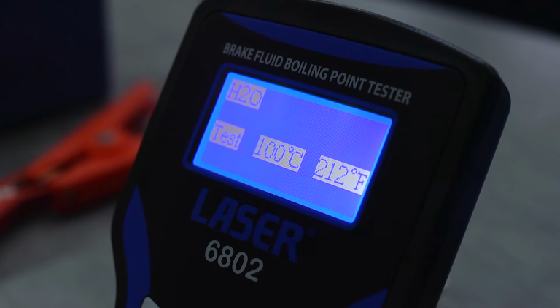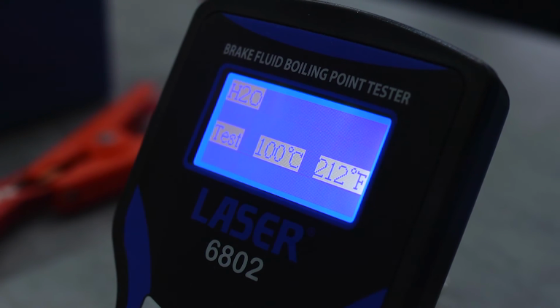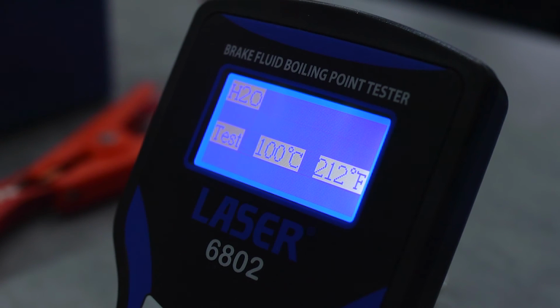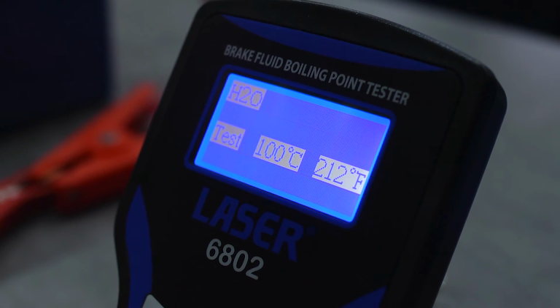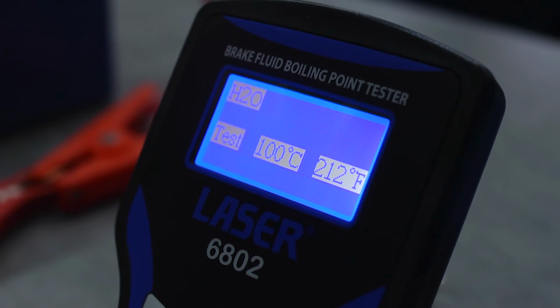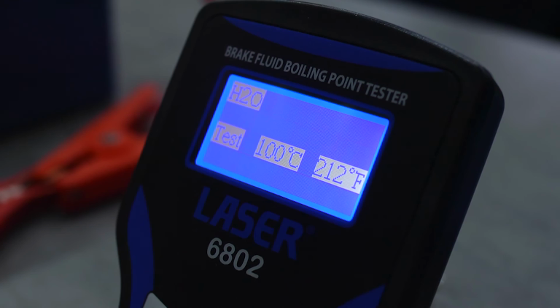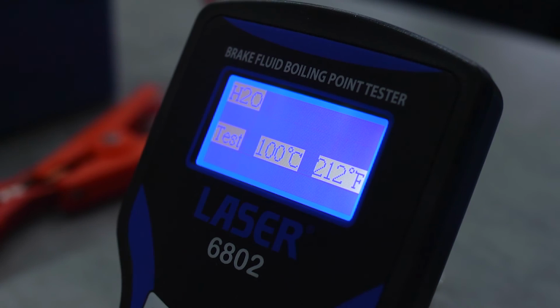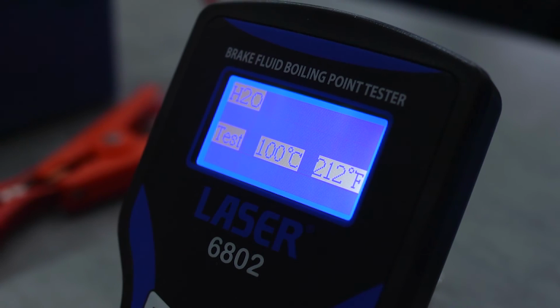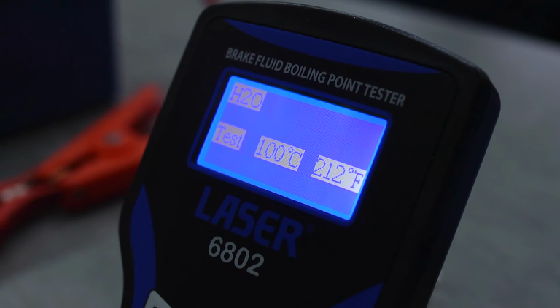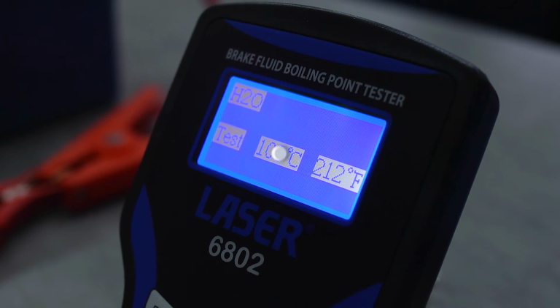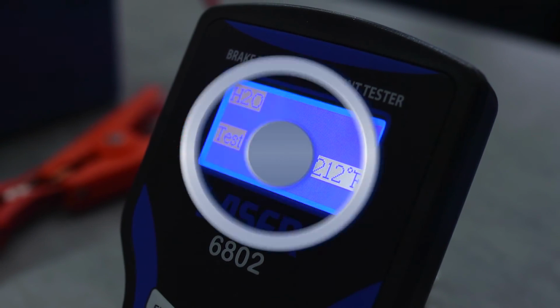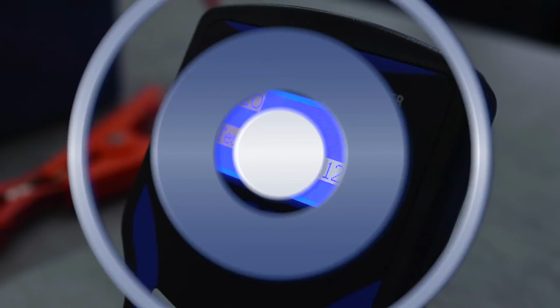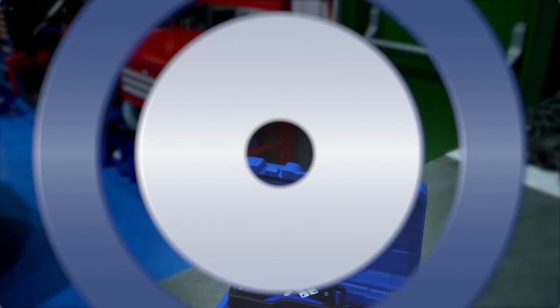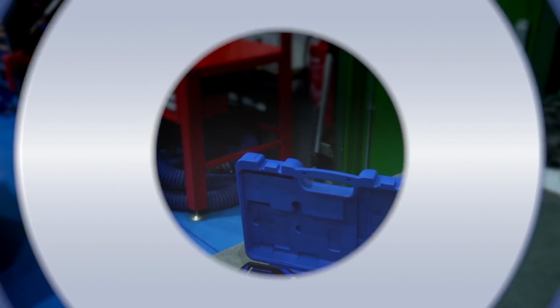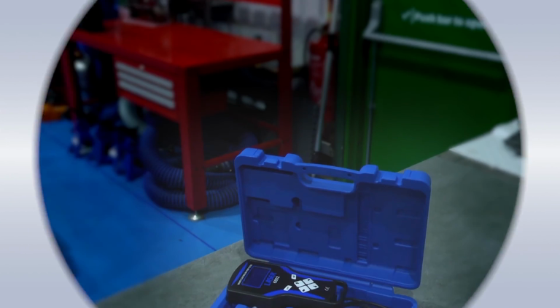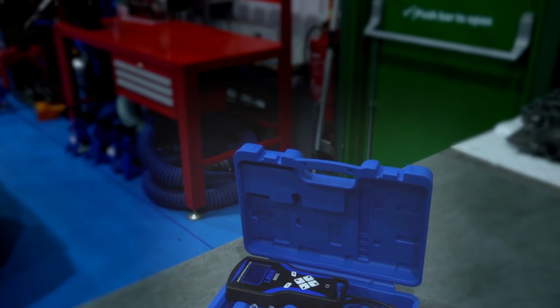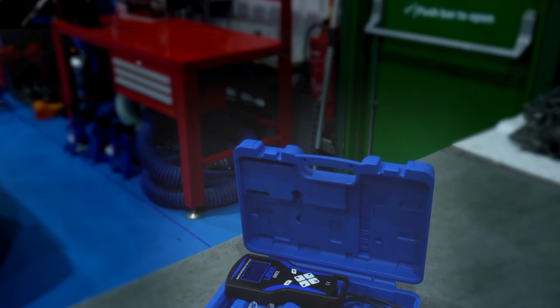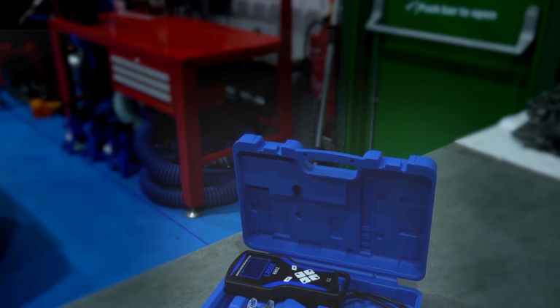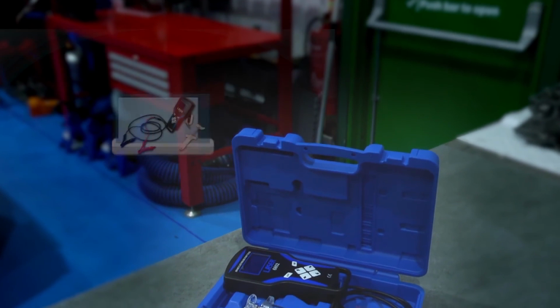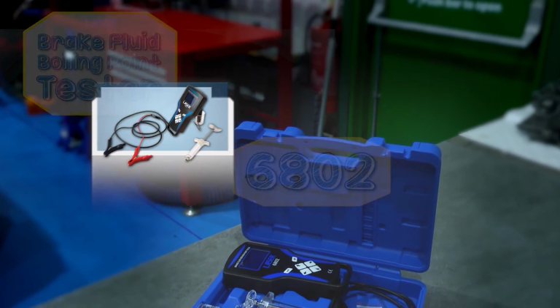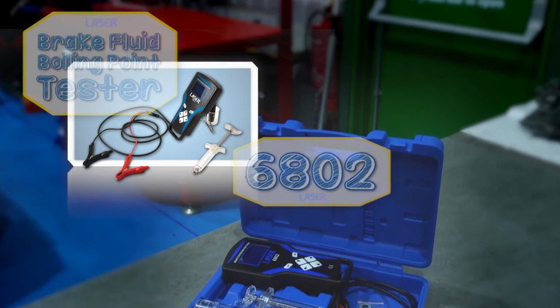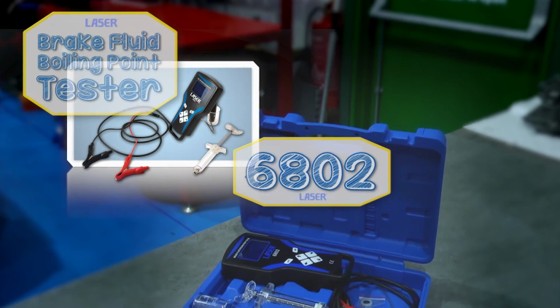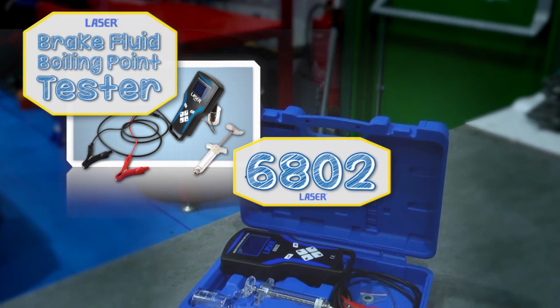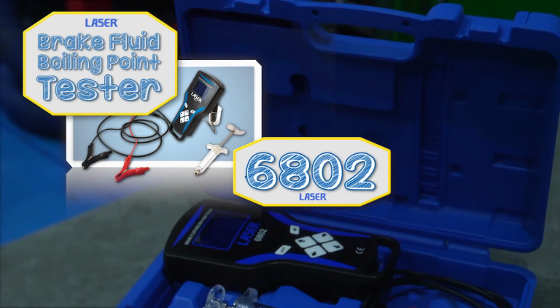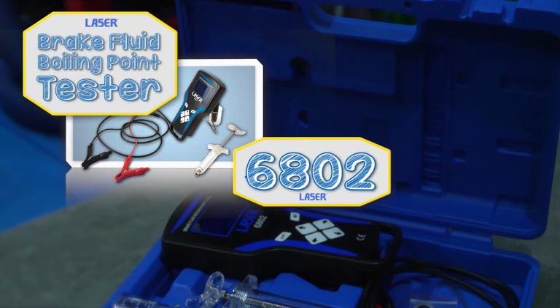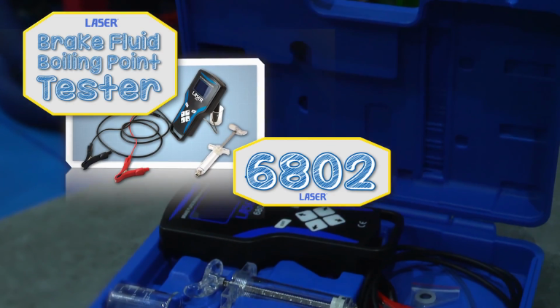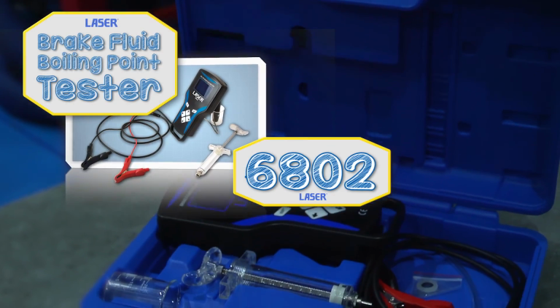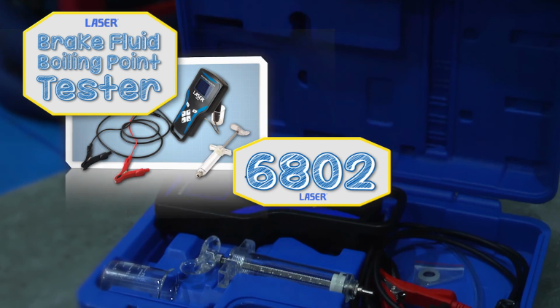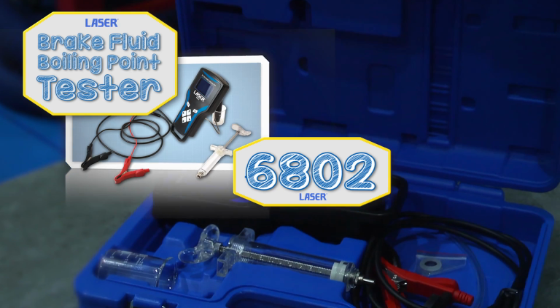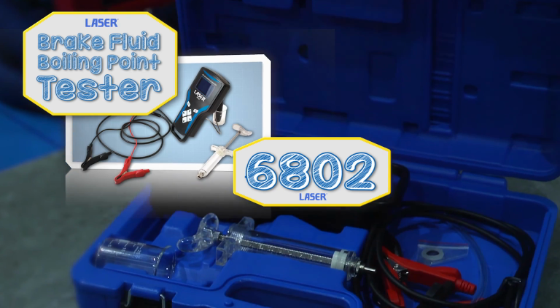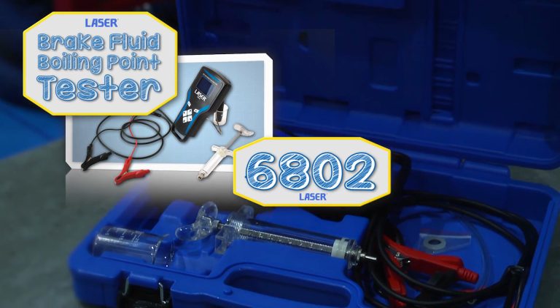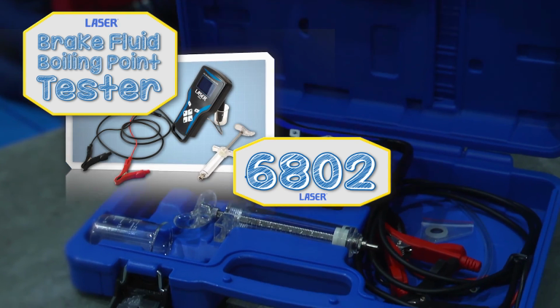You can't get much more accurate than that. Quick and very accurate — the brake fluid boiling point tester from Laser Tools.